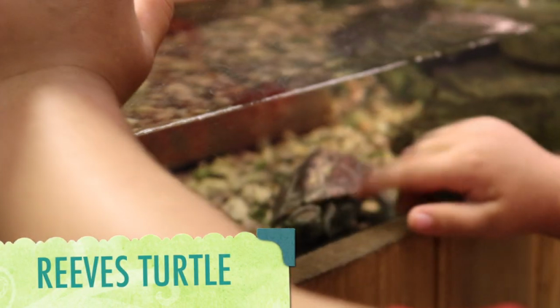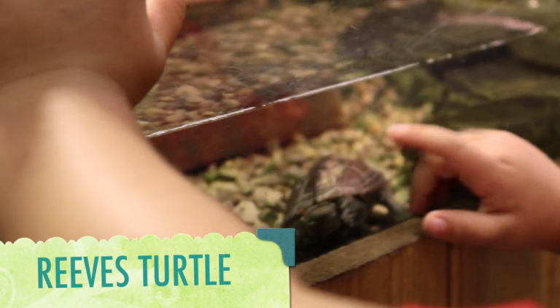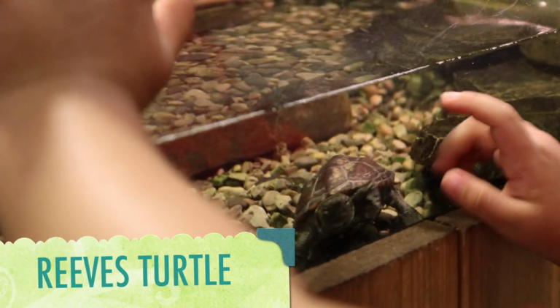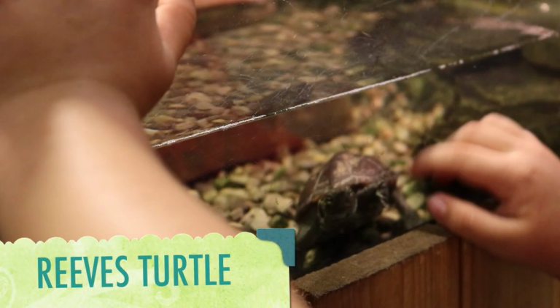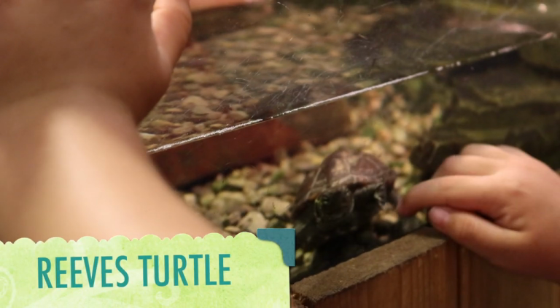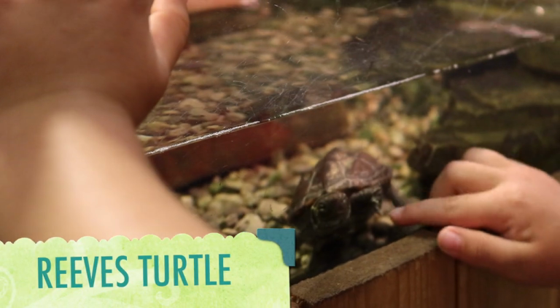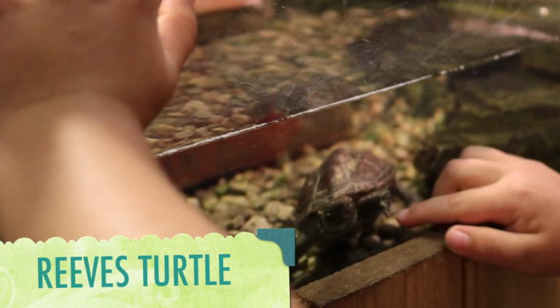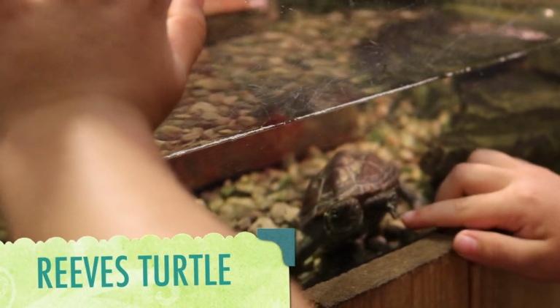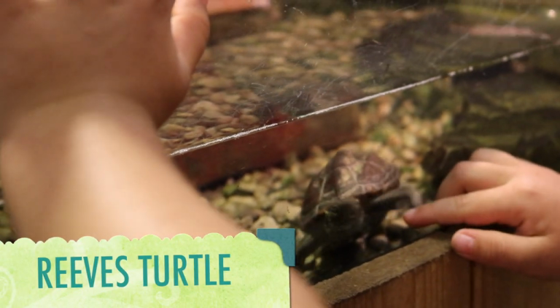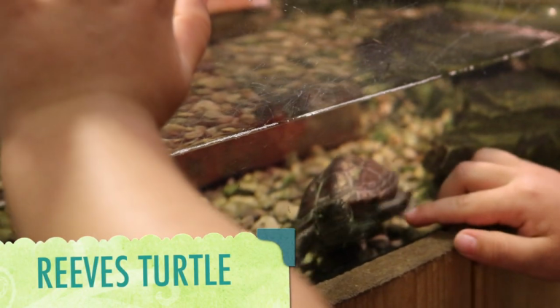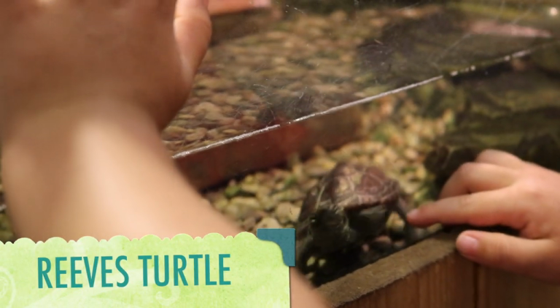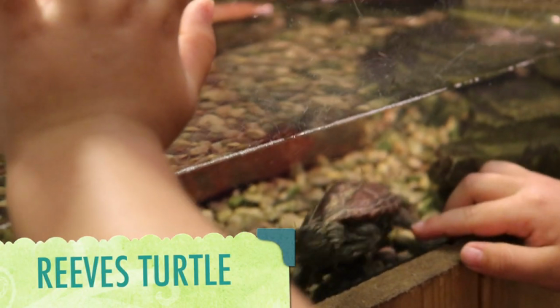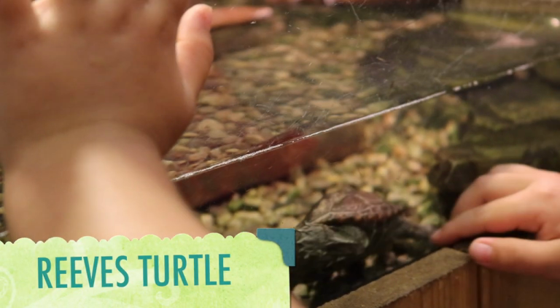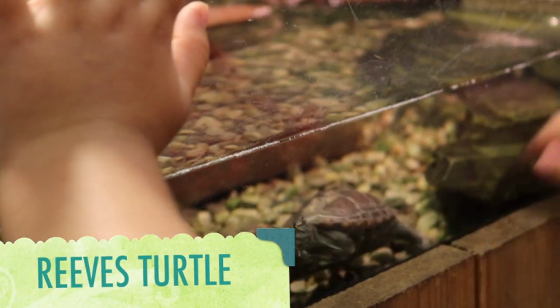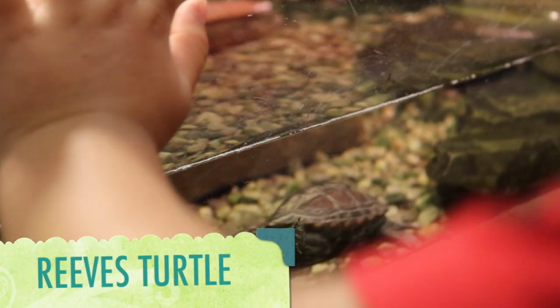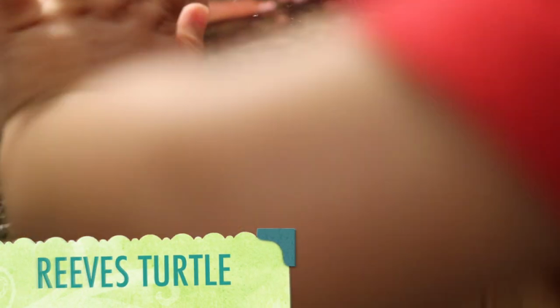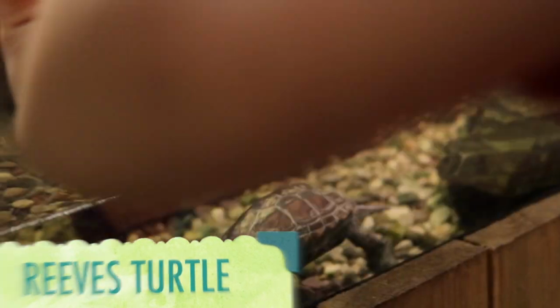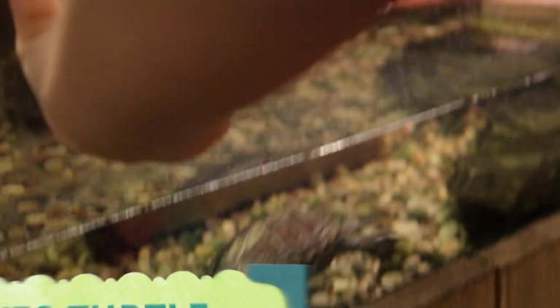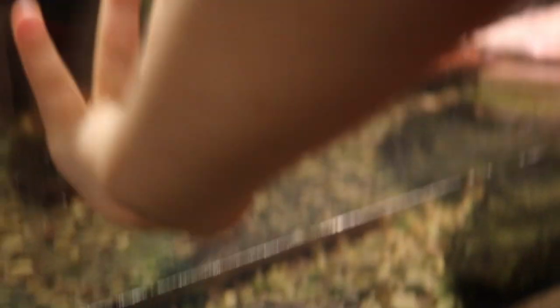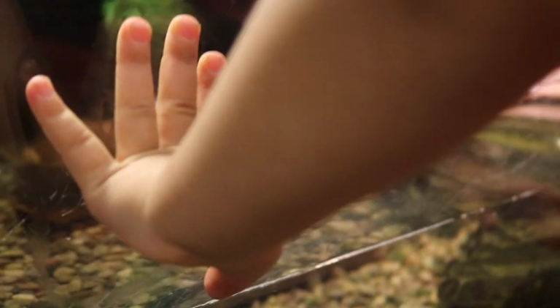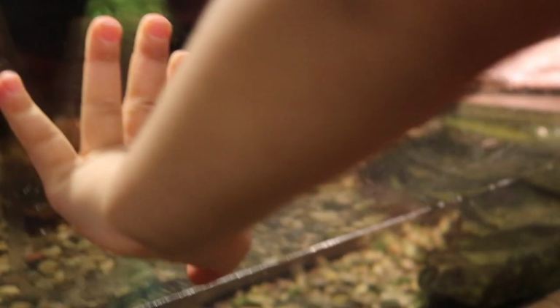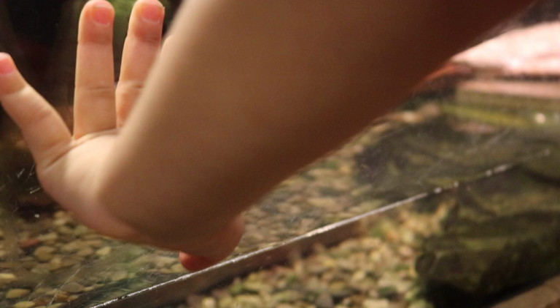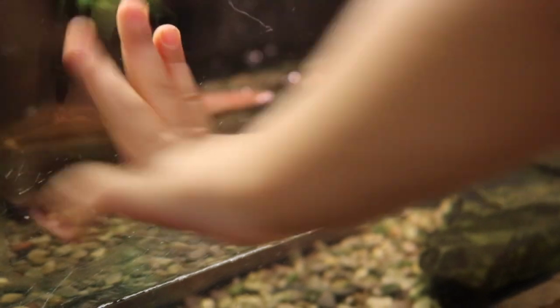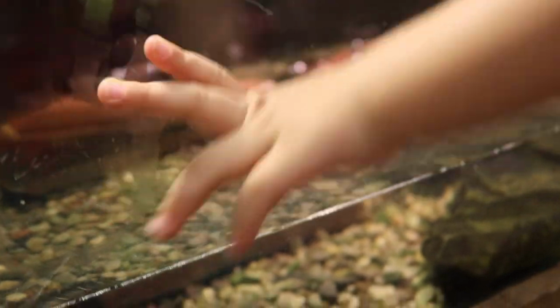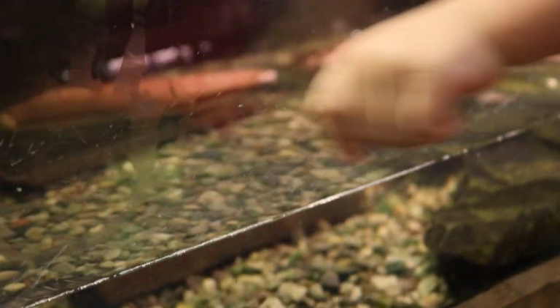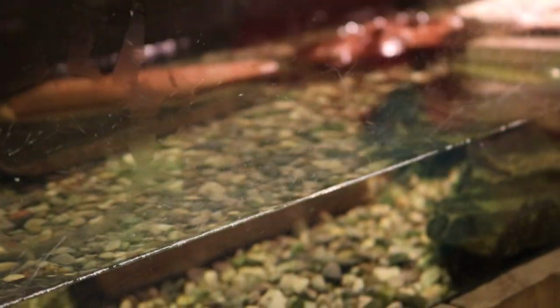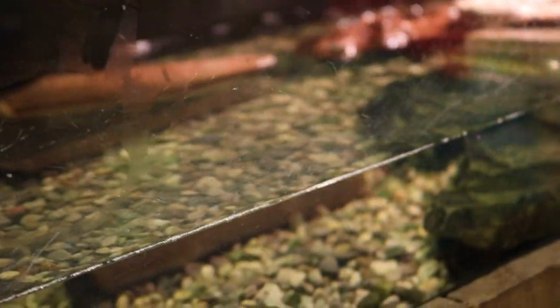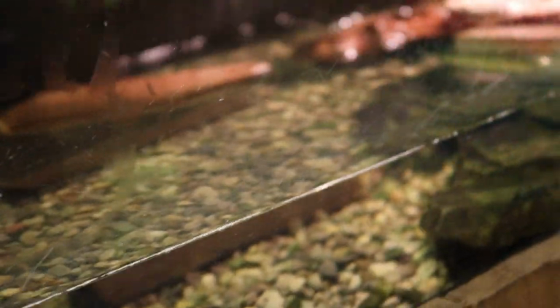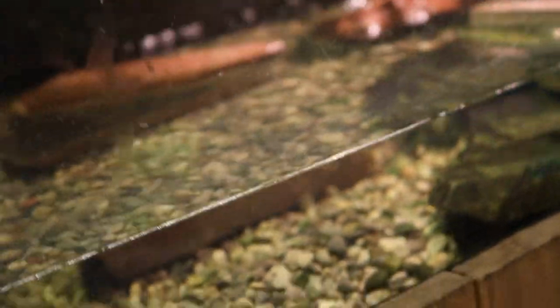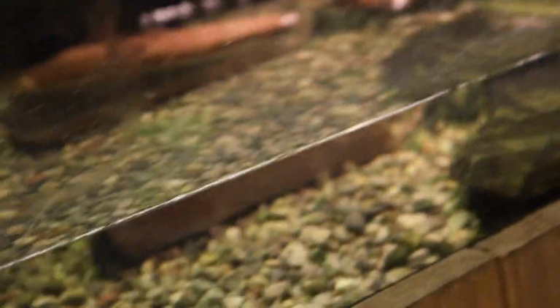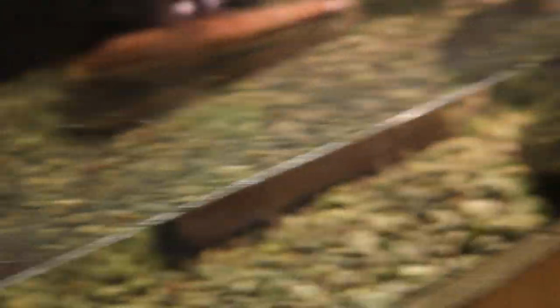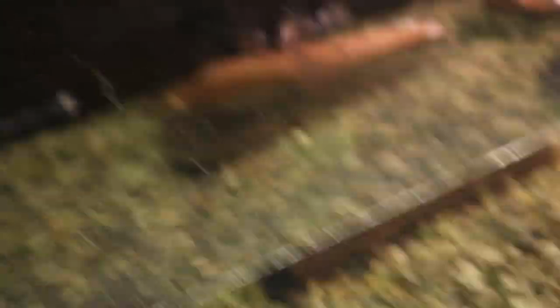This is a Reeves turtle. Though it looks like the painted turtle, they are completely different species of turtles.